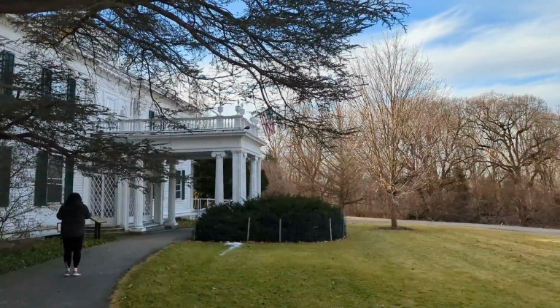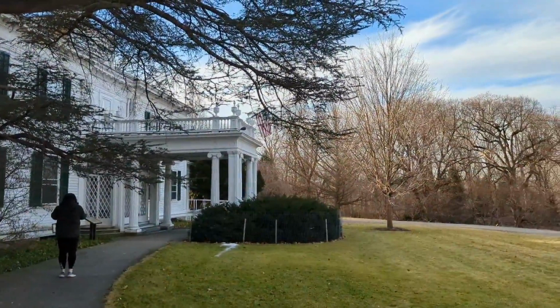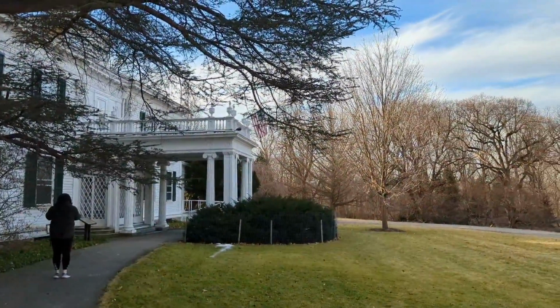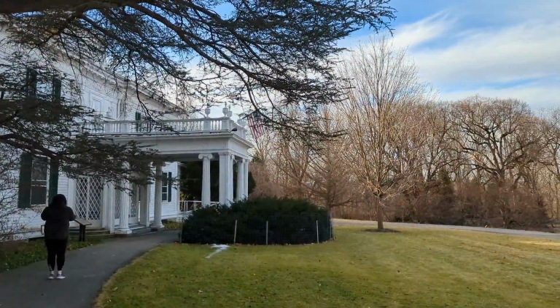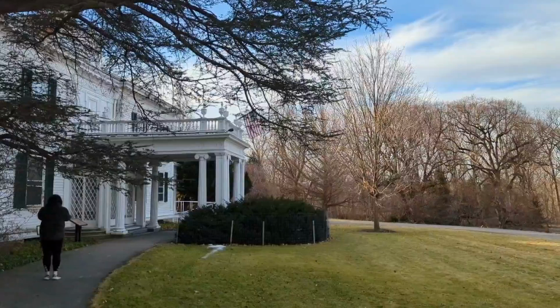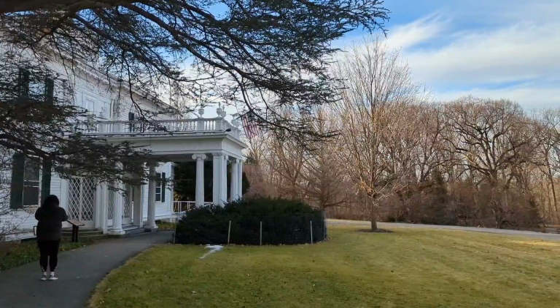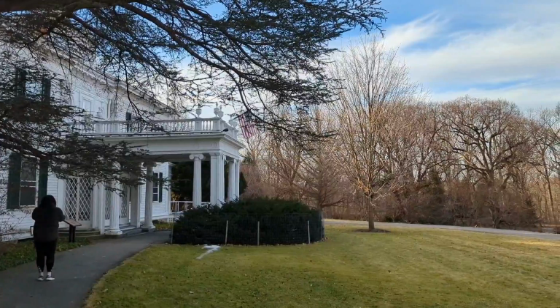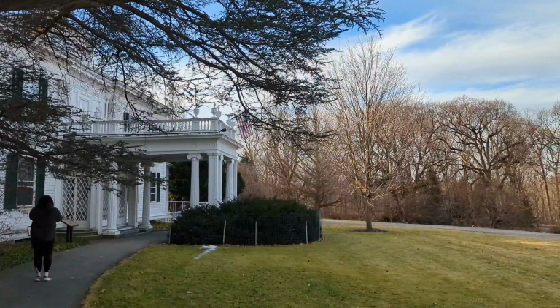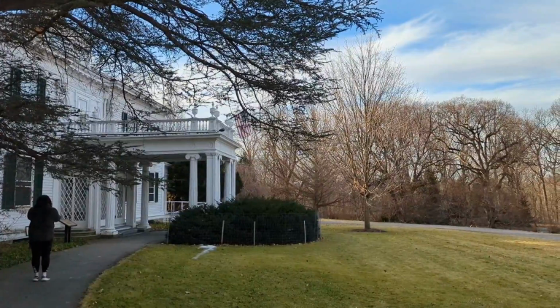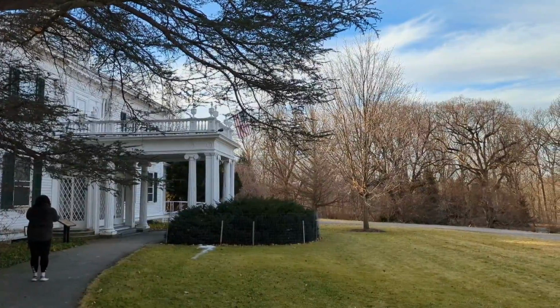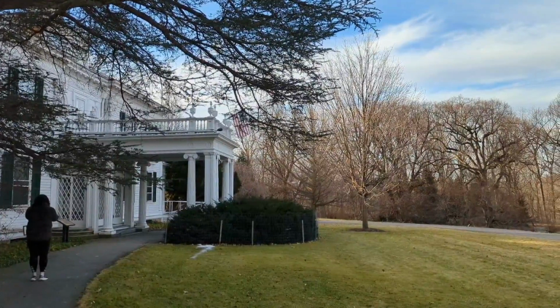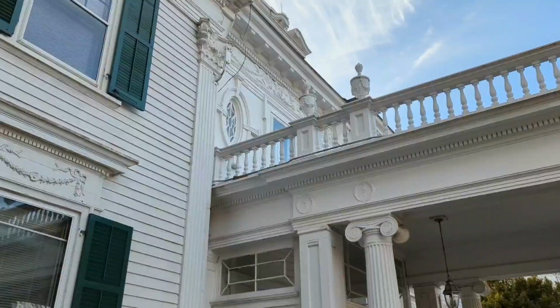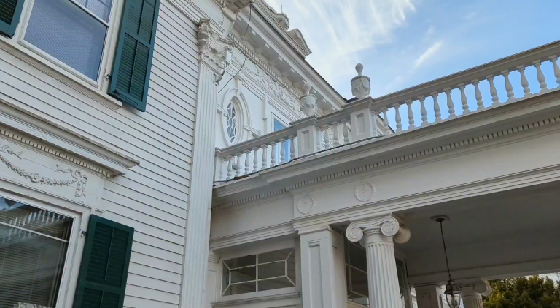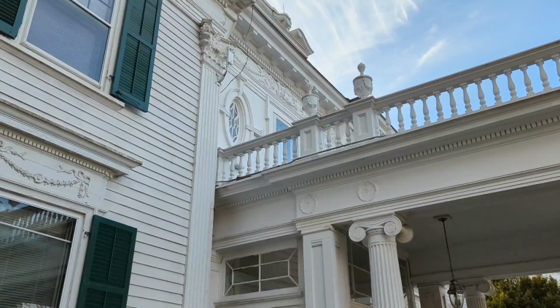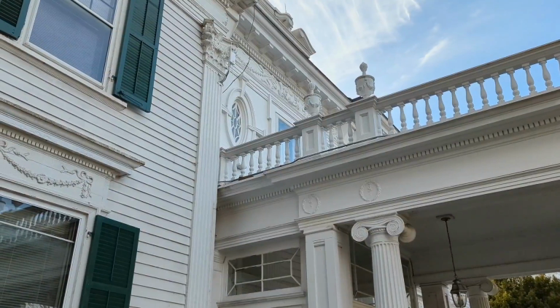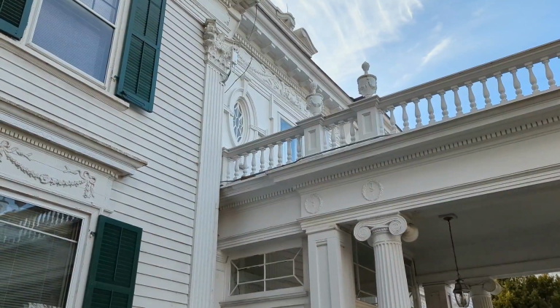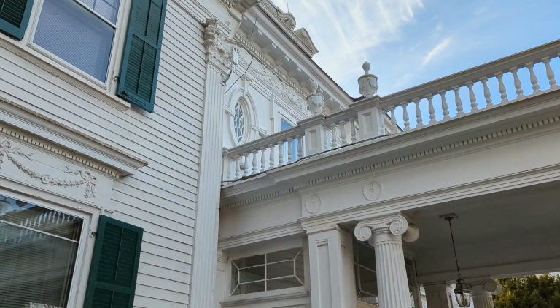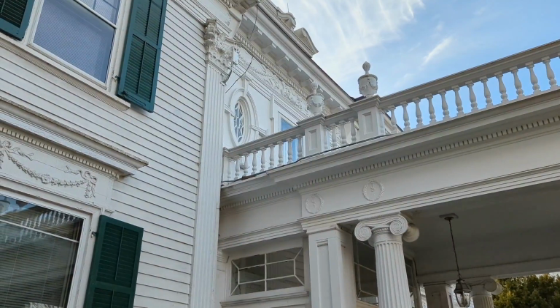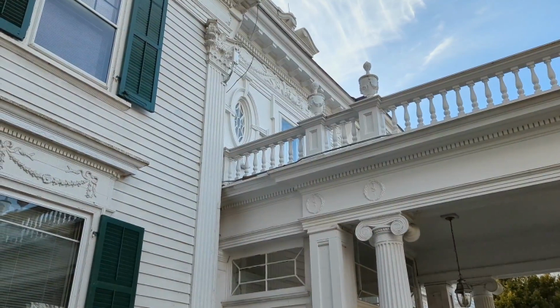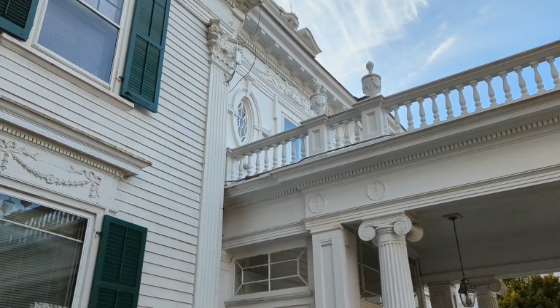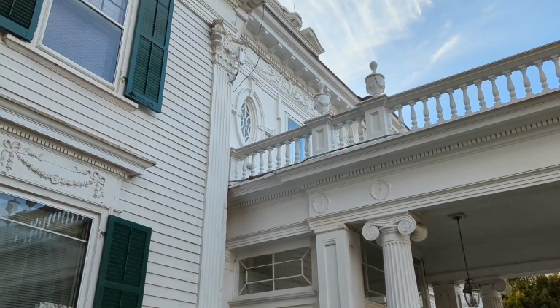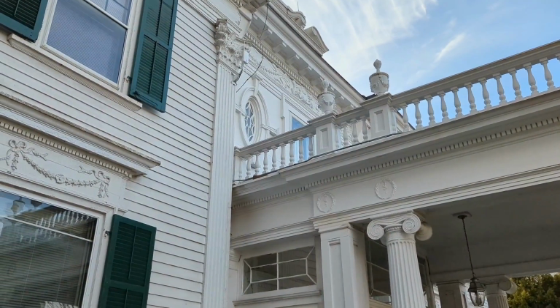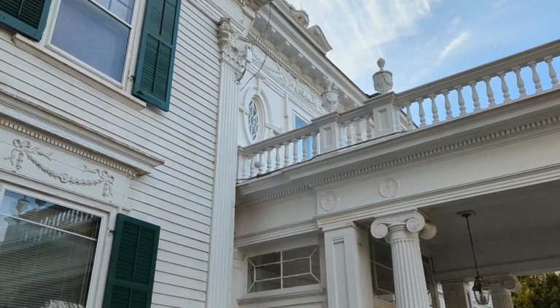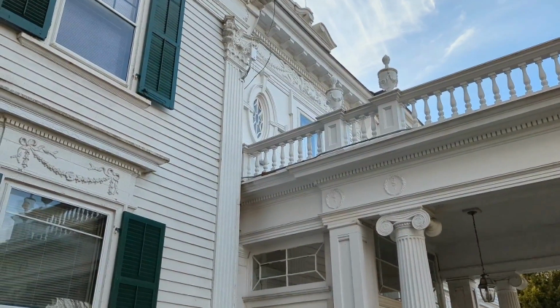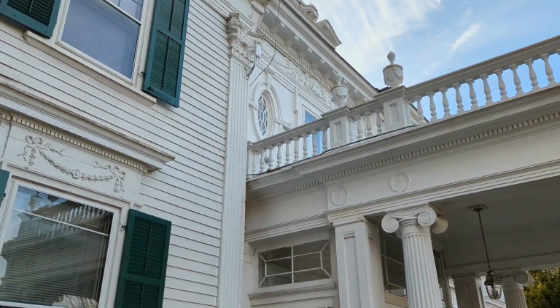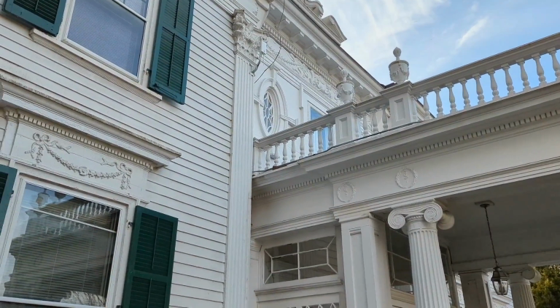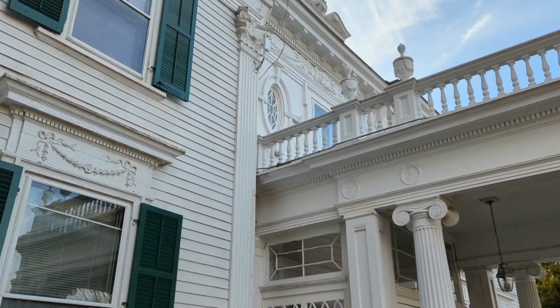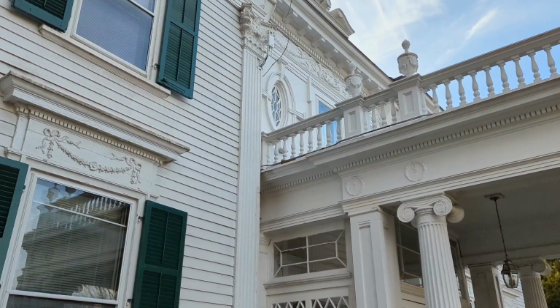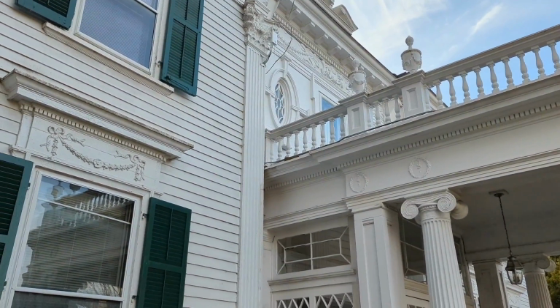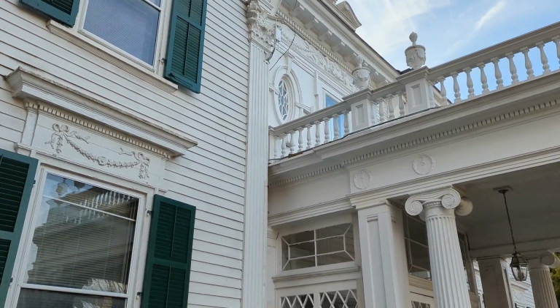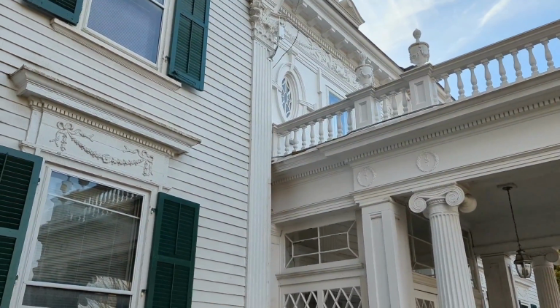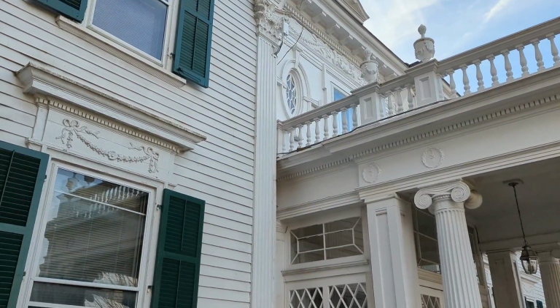One of the first things that you'll see once on the property is the old mansion. This was part of the Whippany Farm.